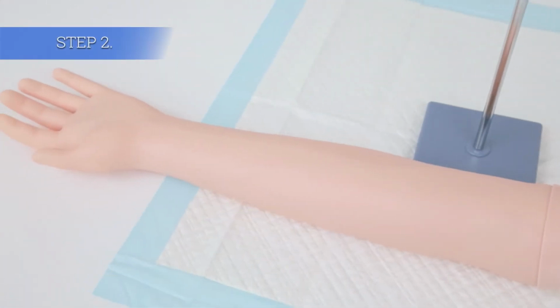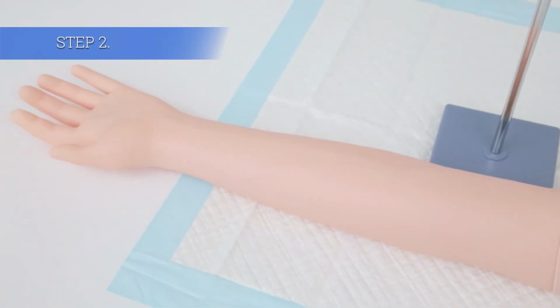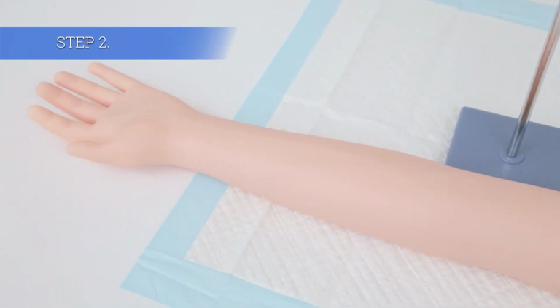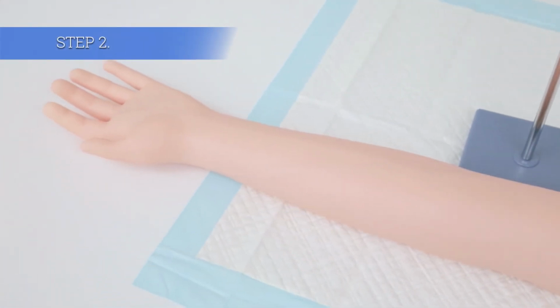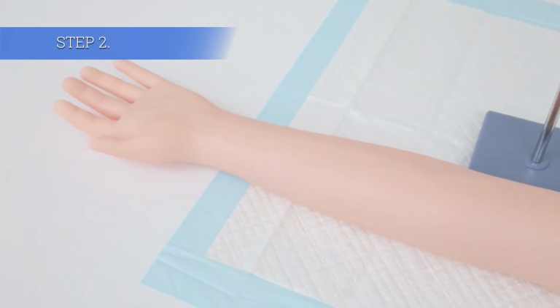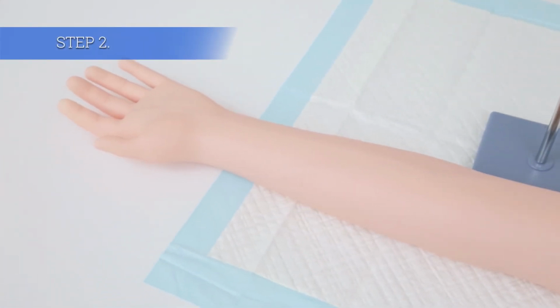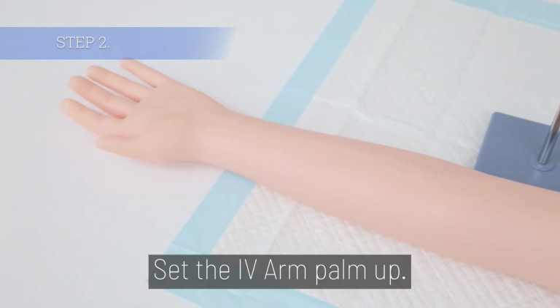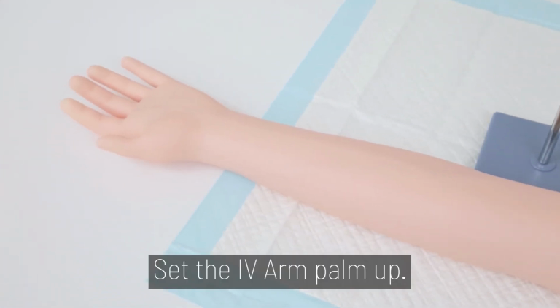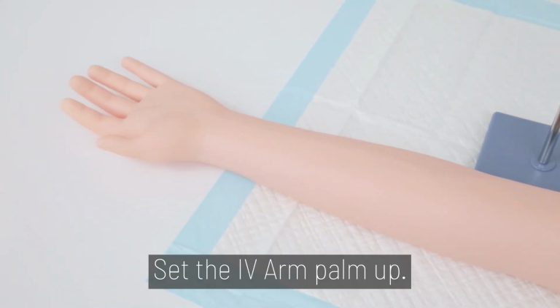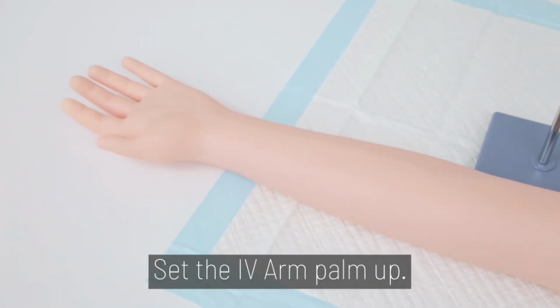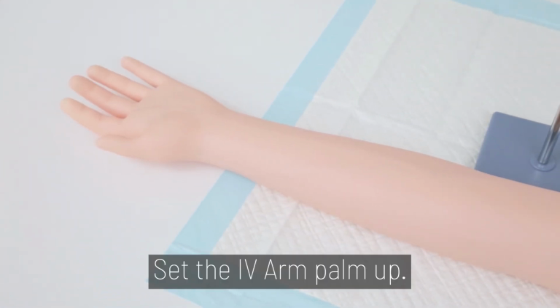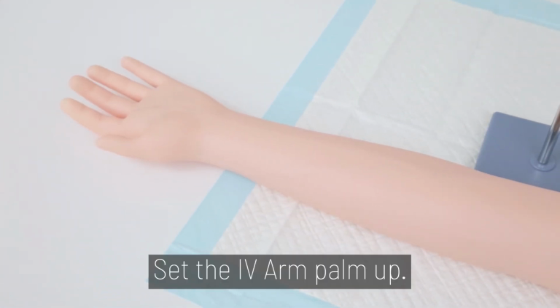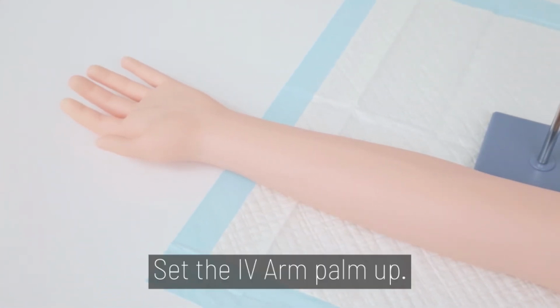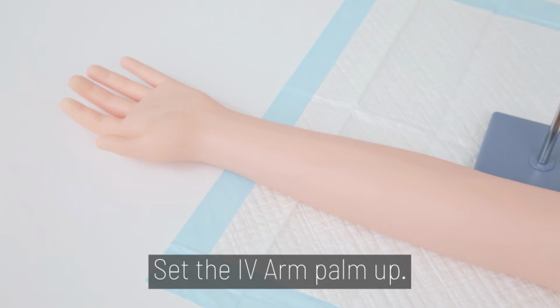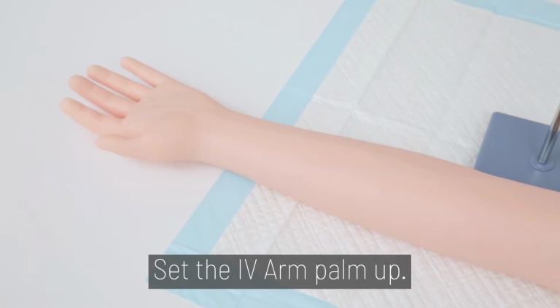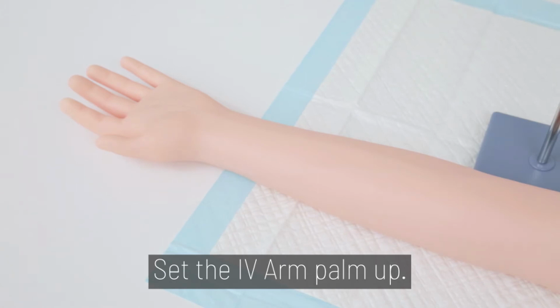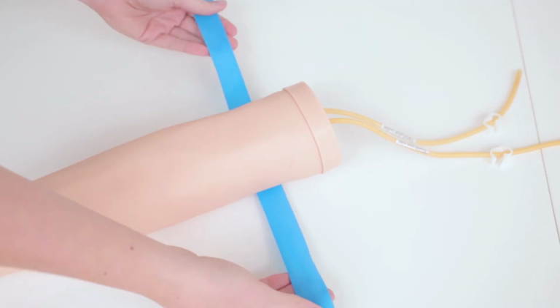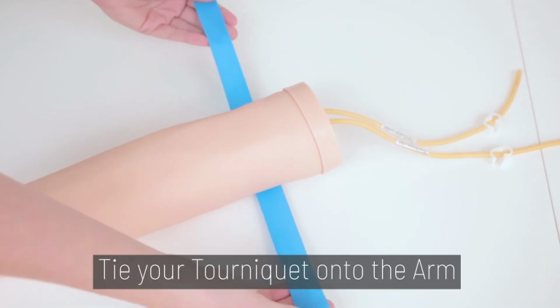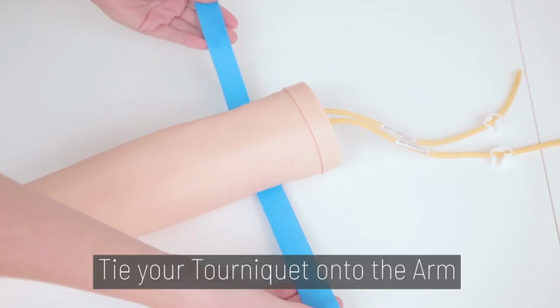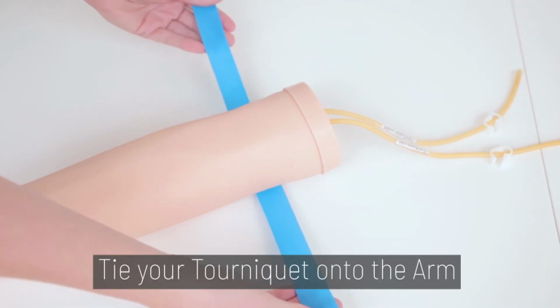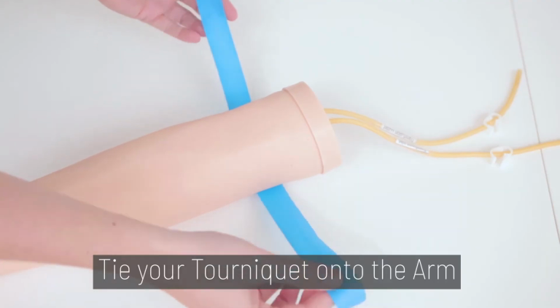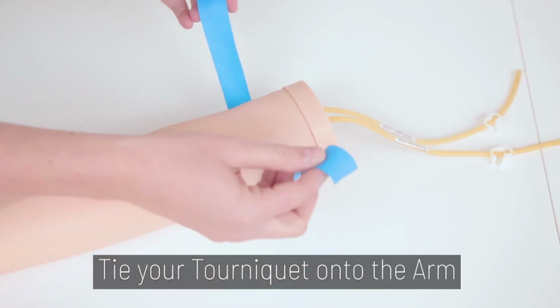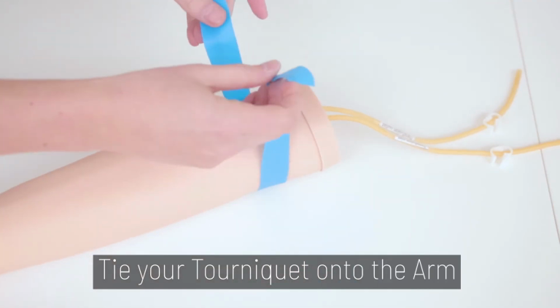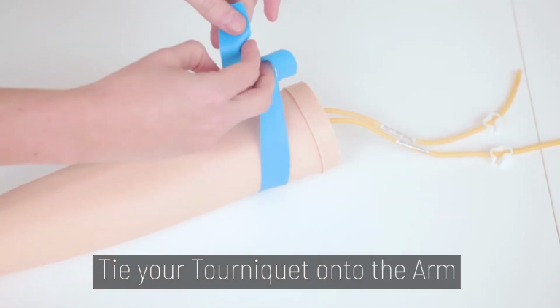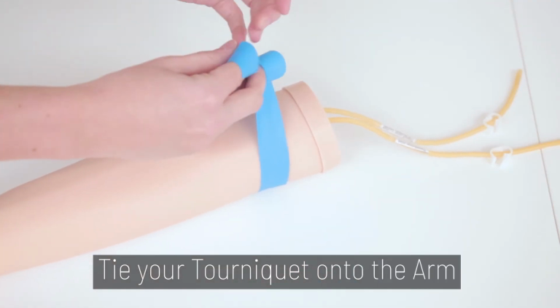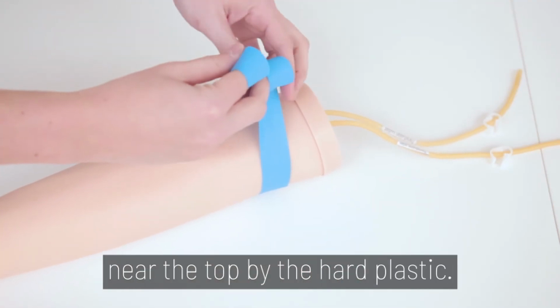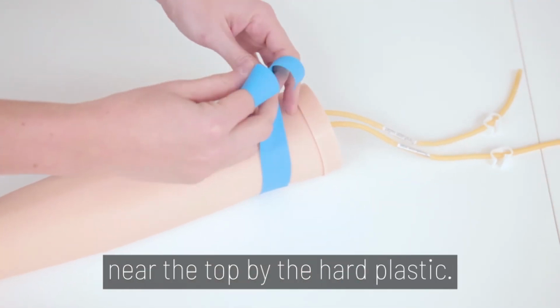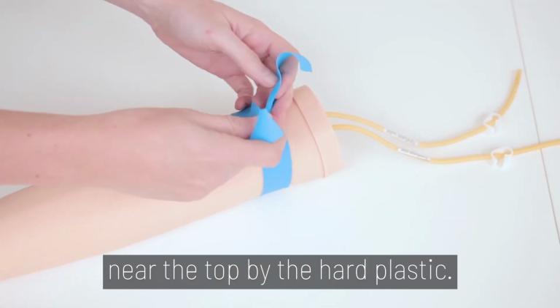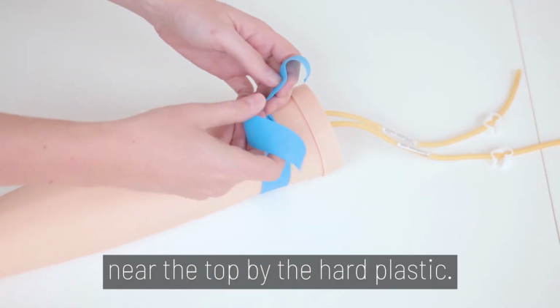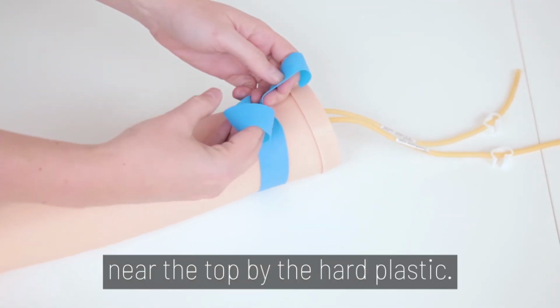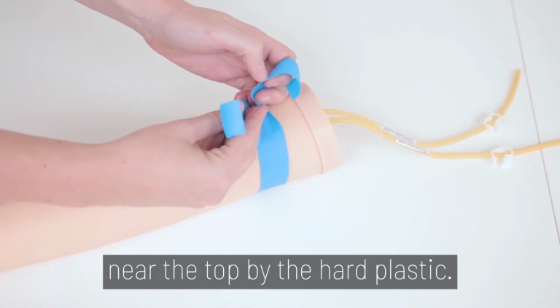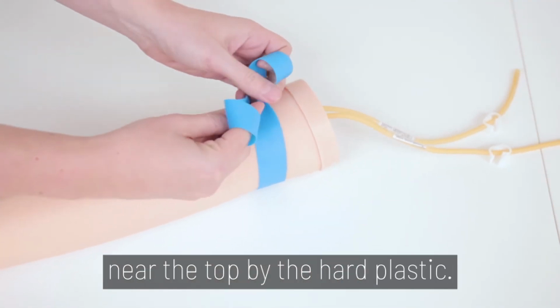Step 2. Set the IV arm palm up. Tie your tourniquet onto the arm near the top by the hard plastic.